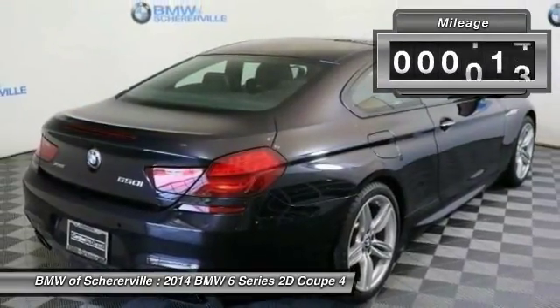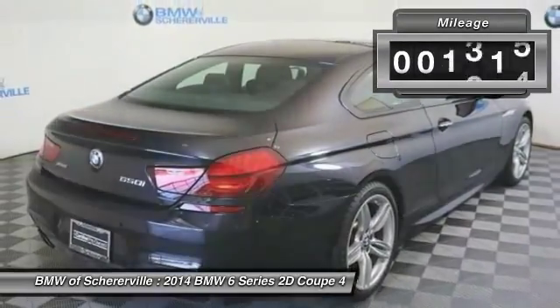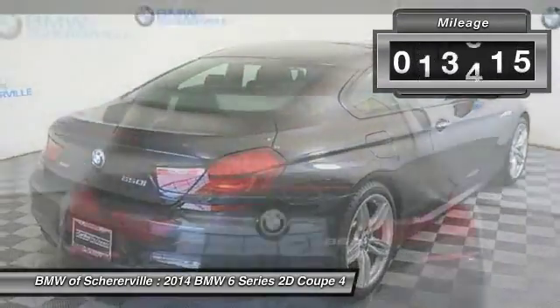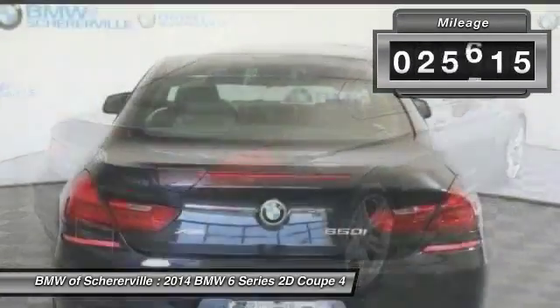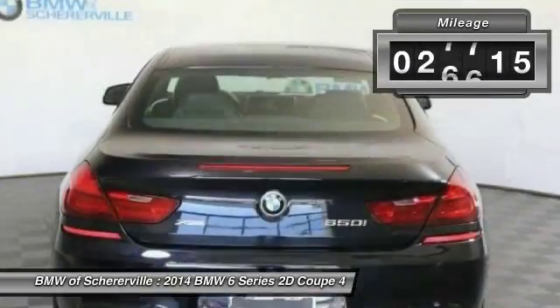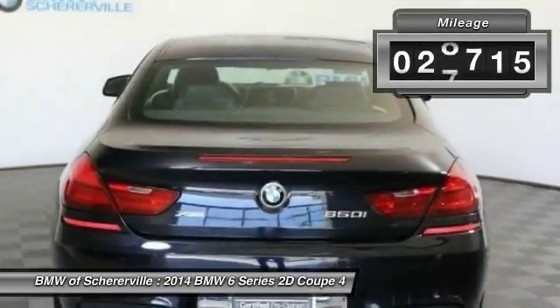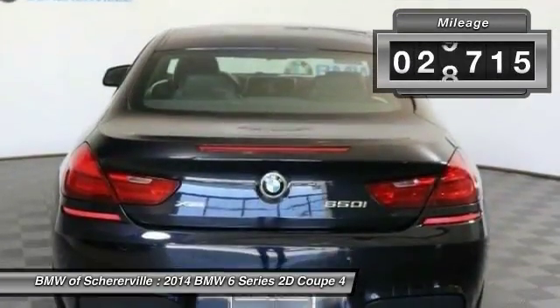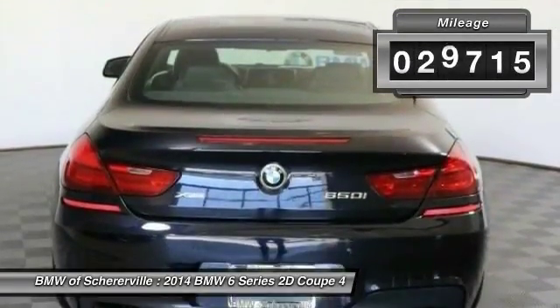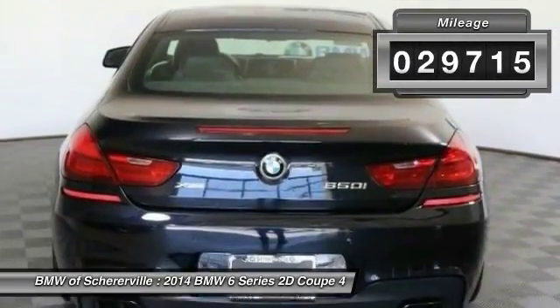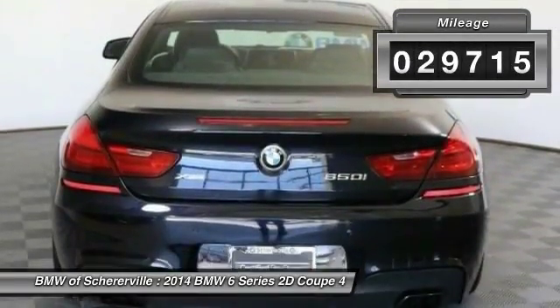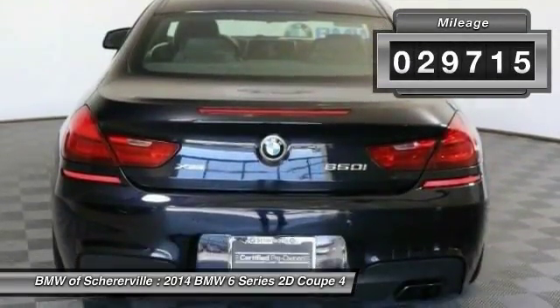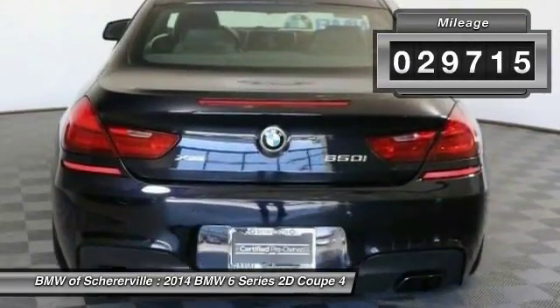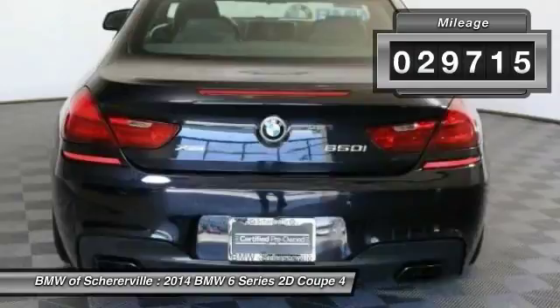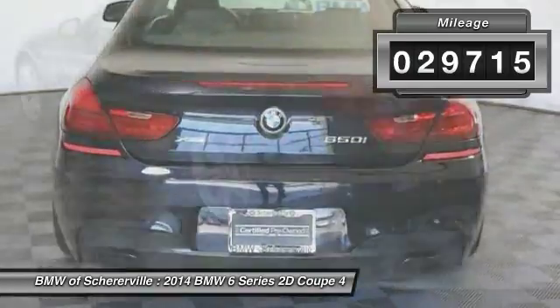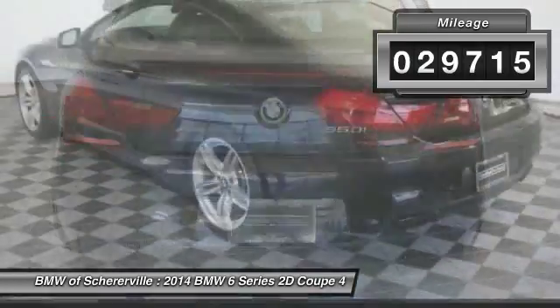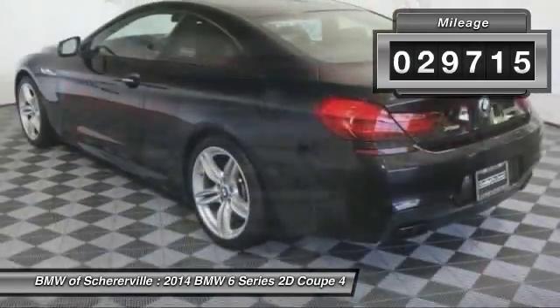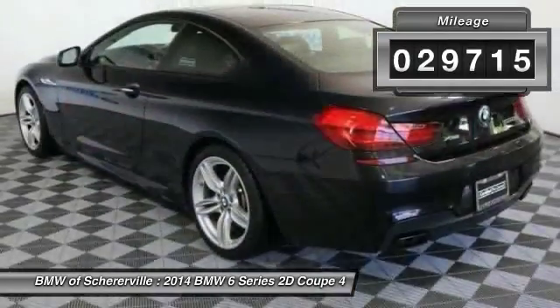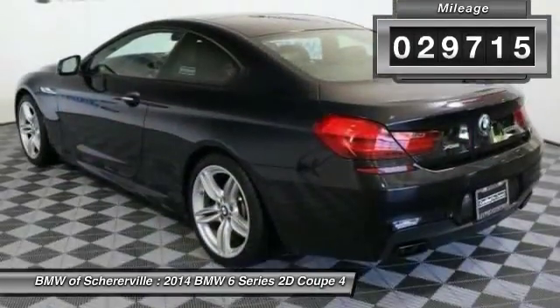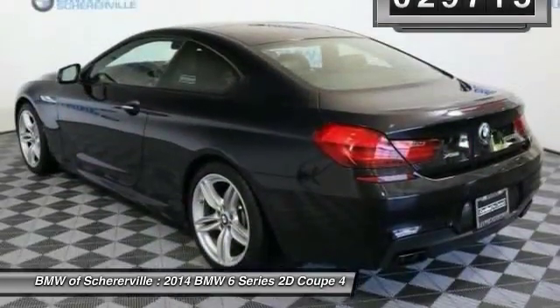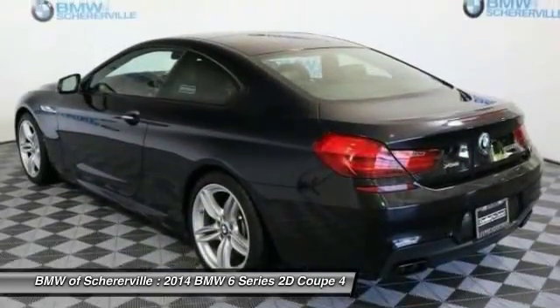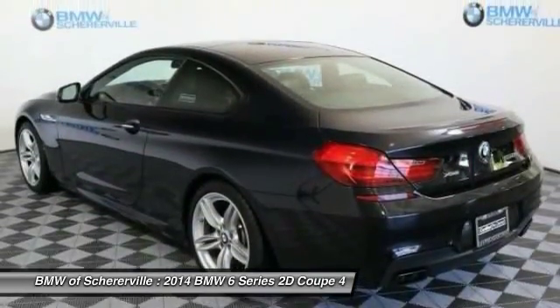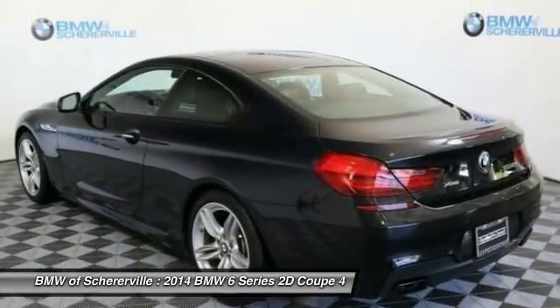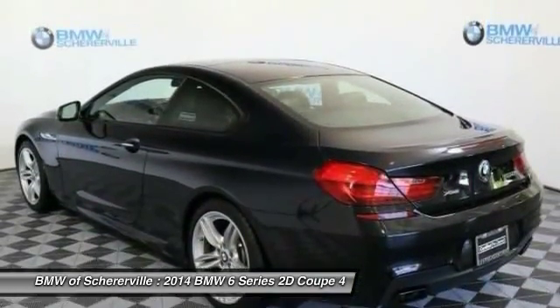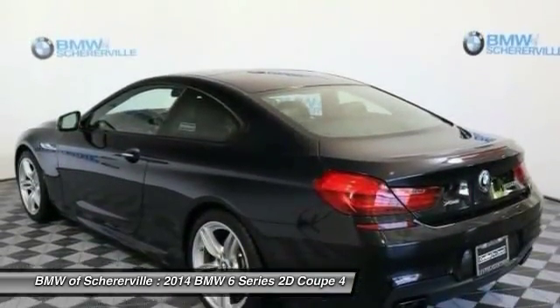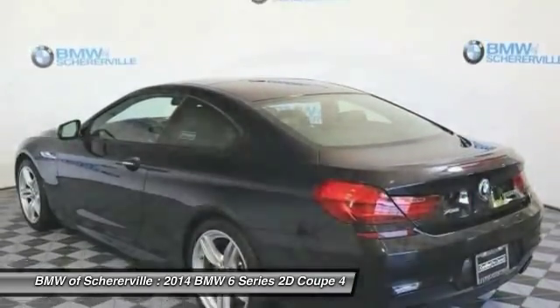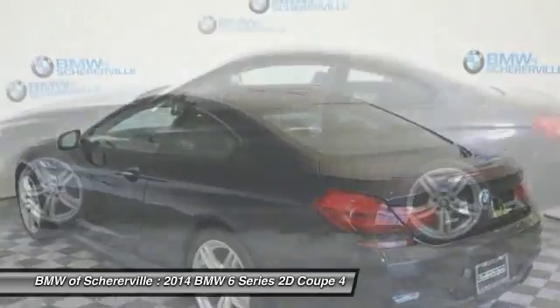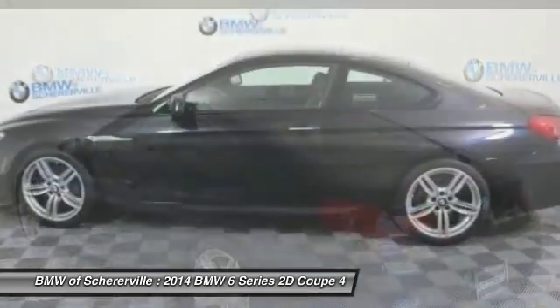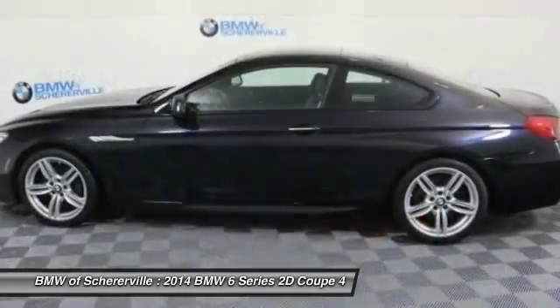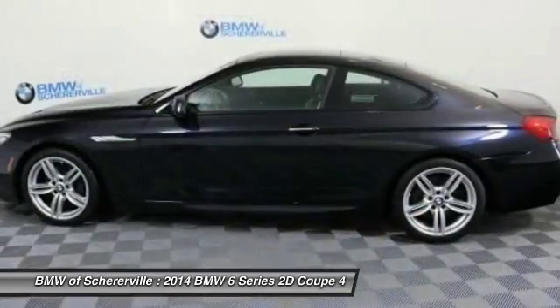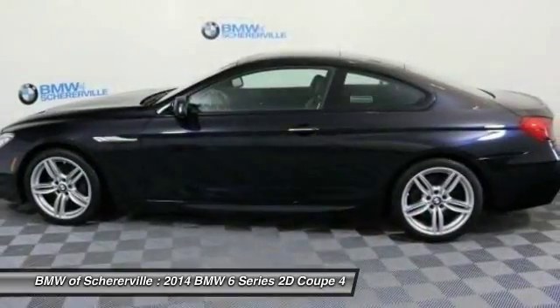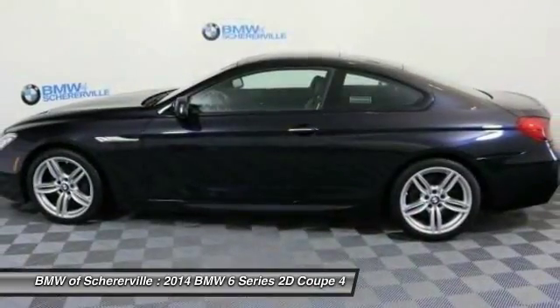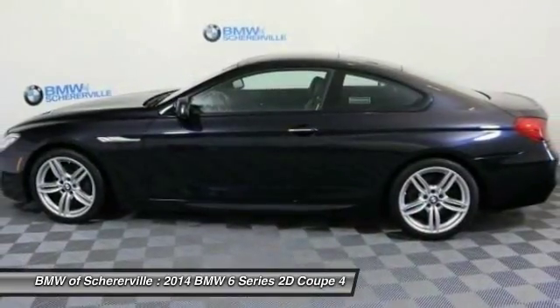This vehicle has less than 30,000 miles. Here are some of this vehicle's great options: power passenger seat.